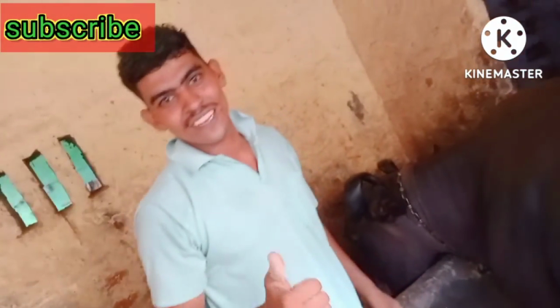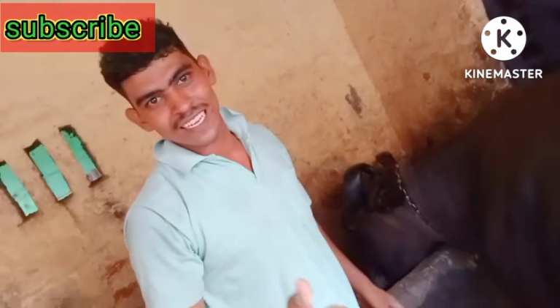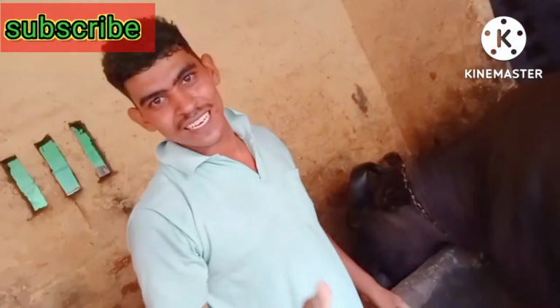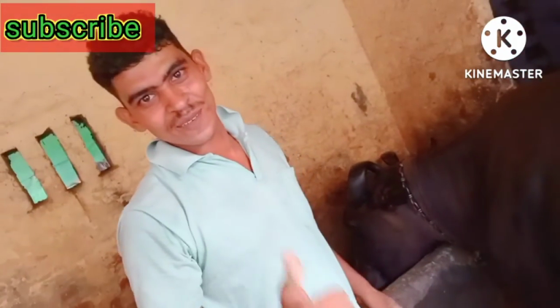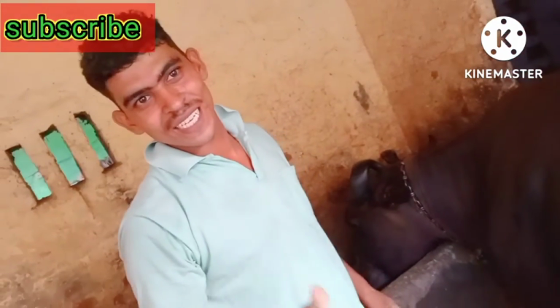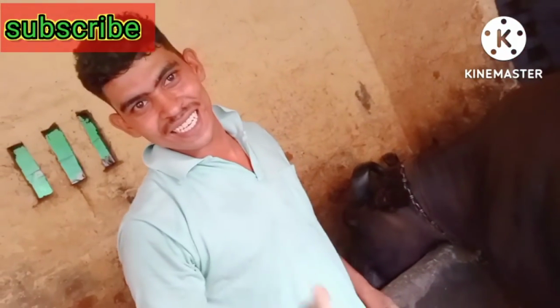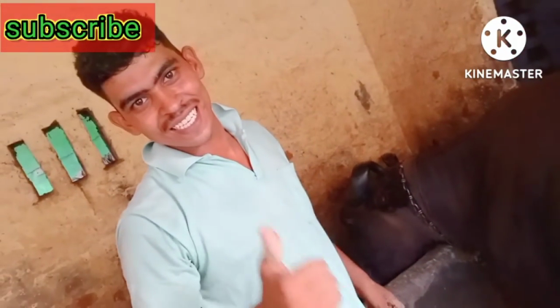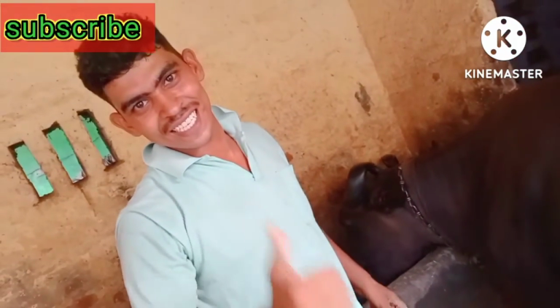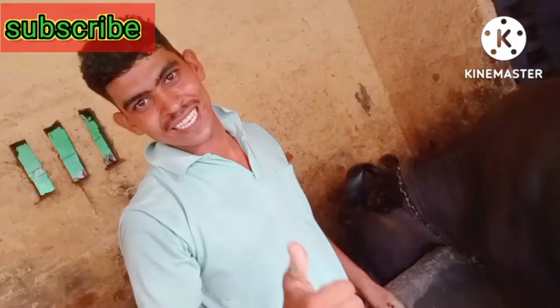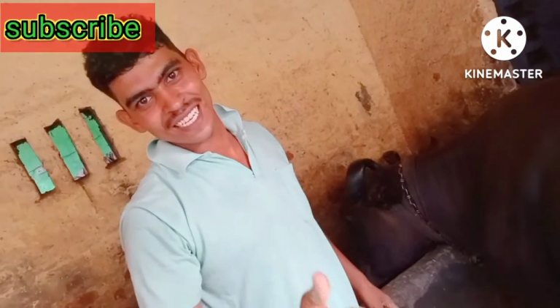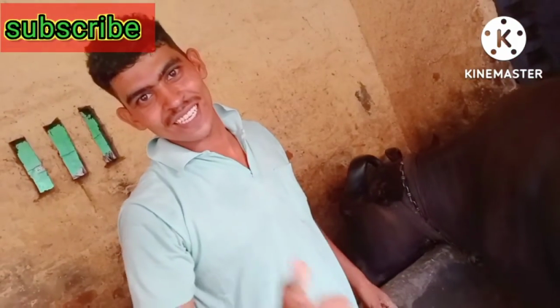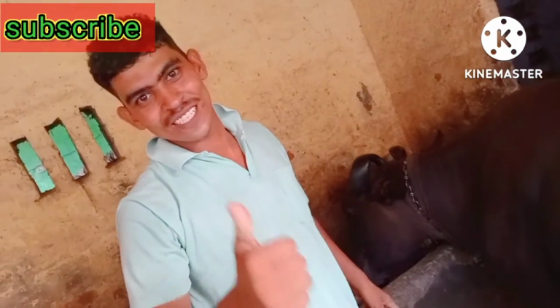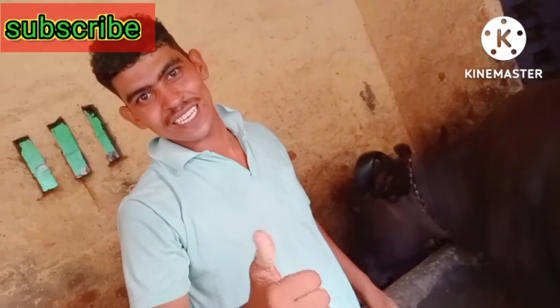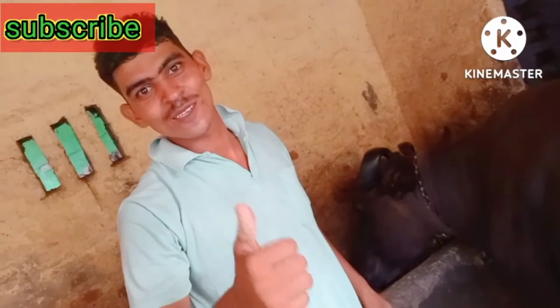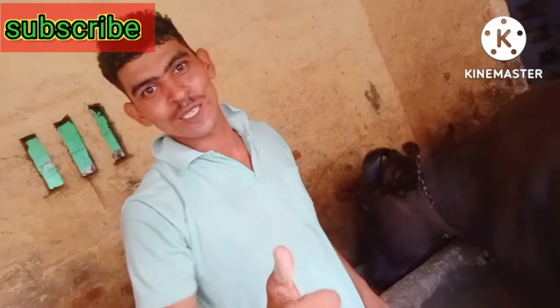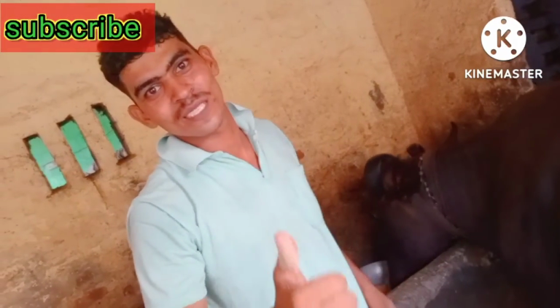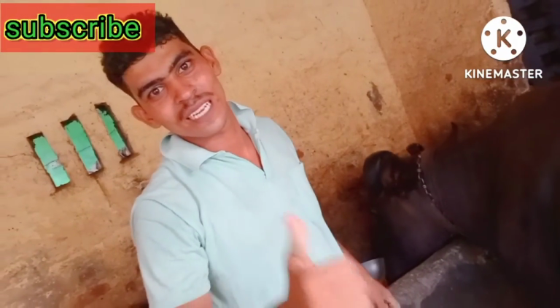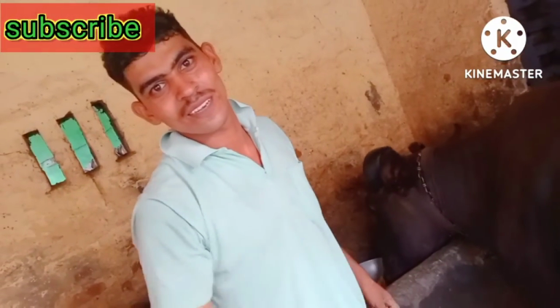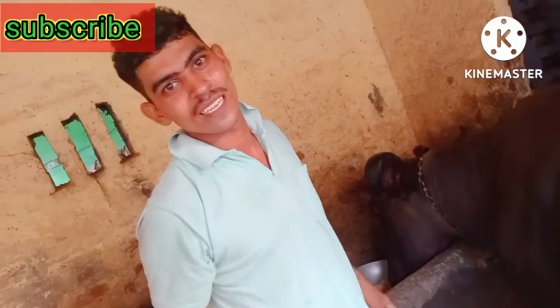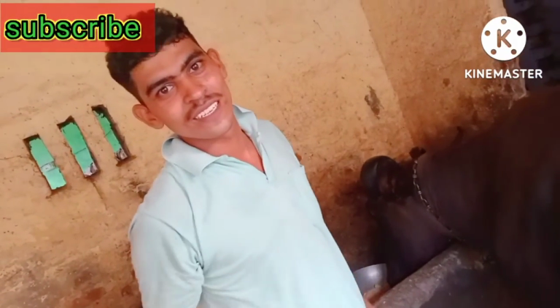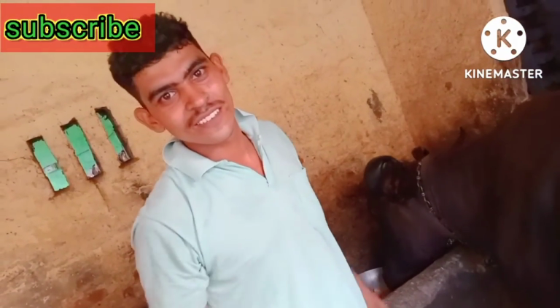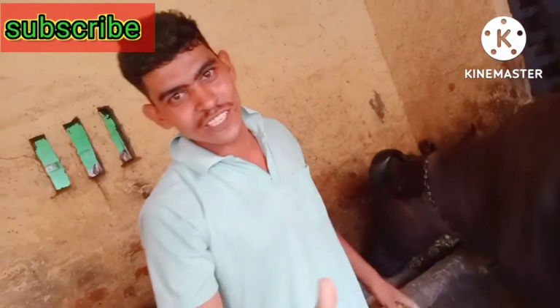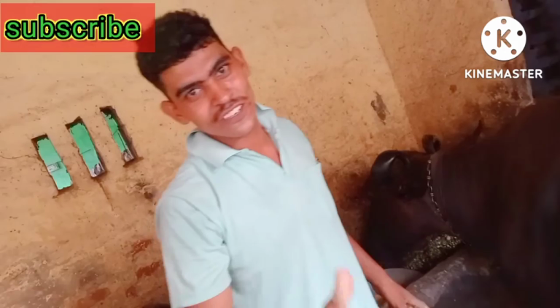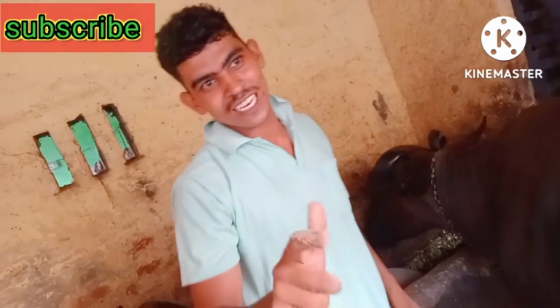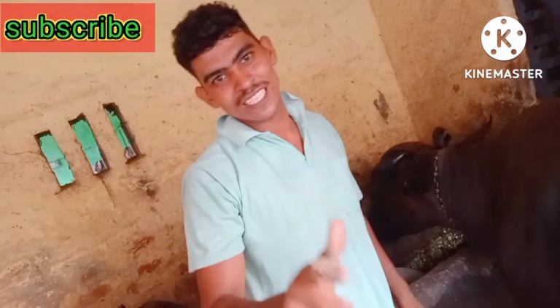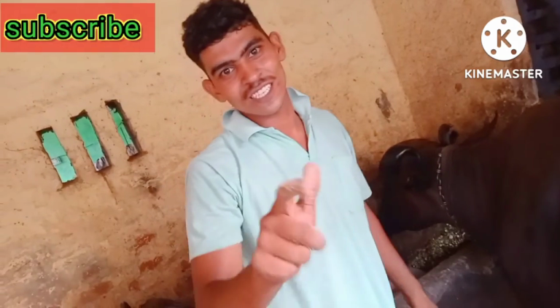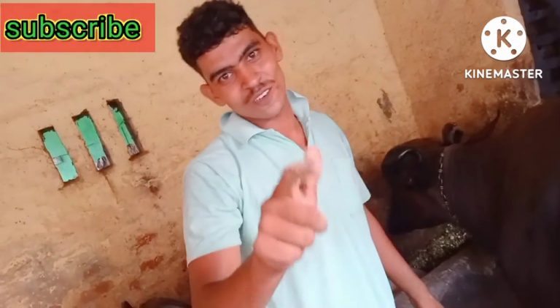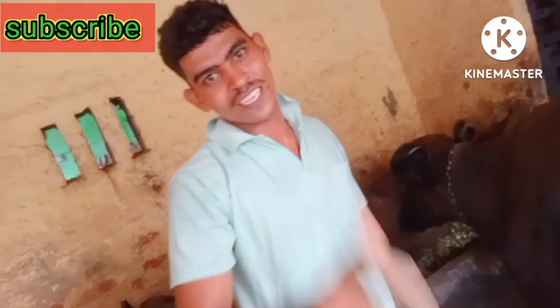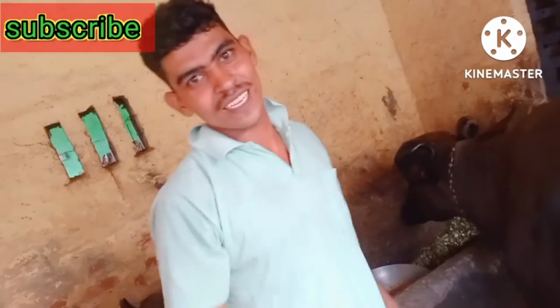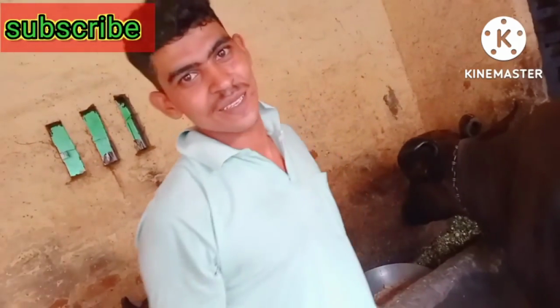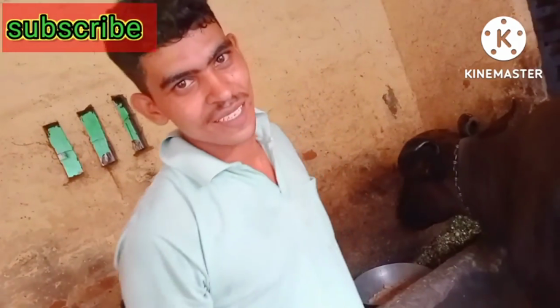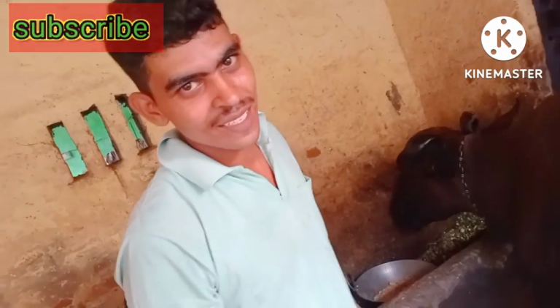Like, comment, share, and subscribe to the video. Thank you.